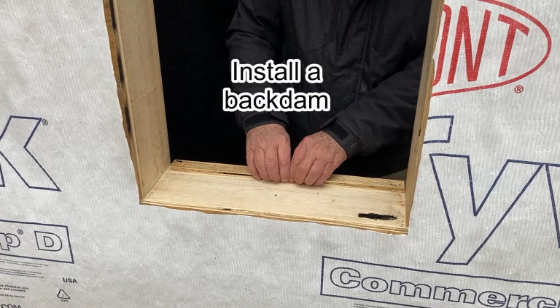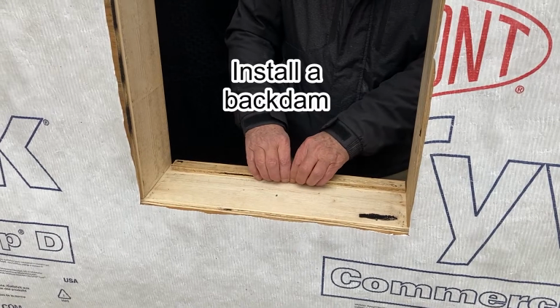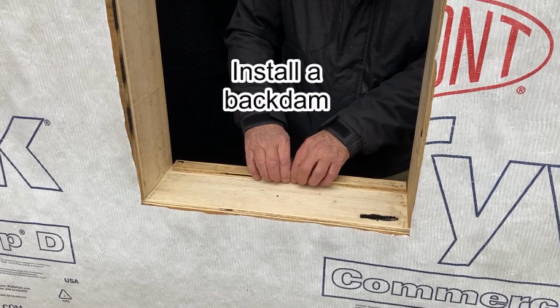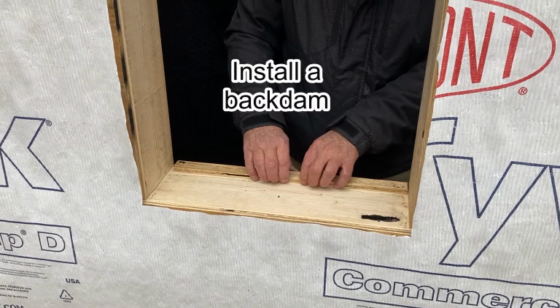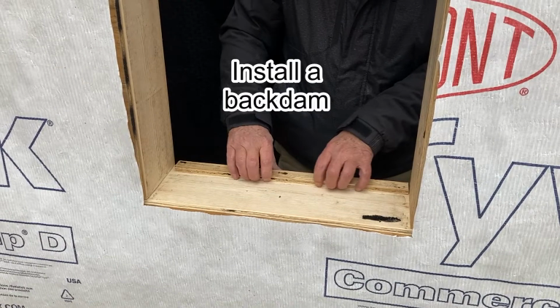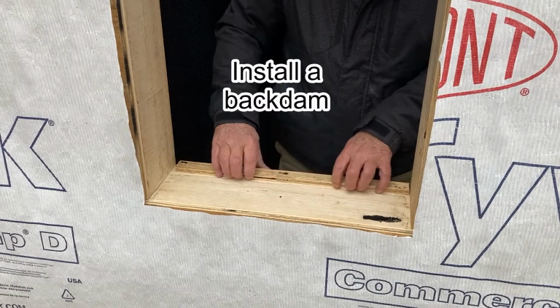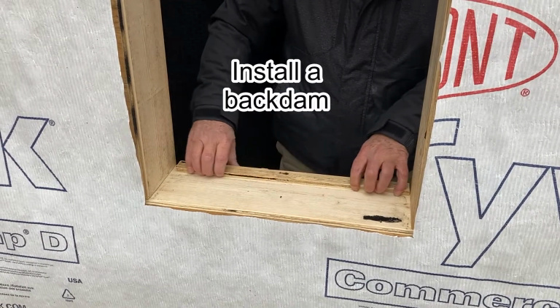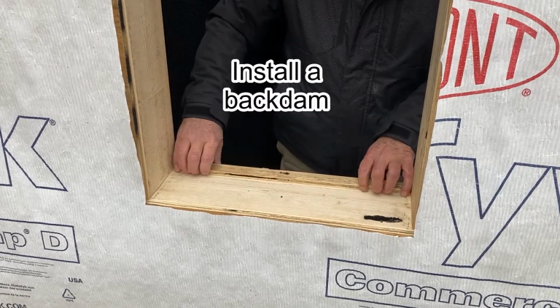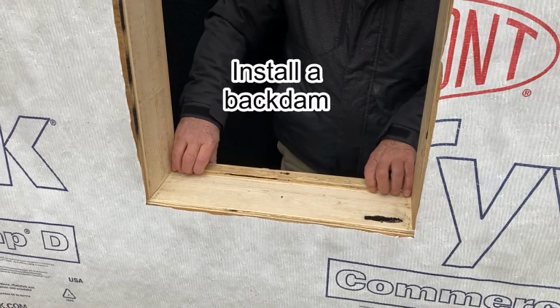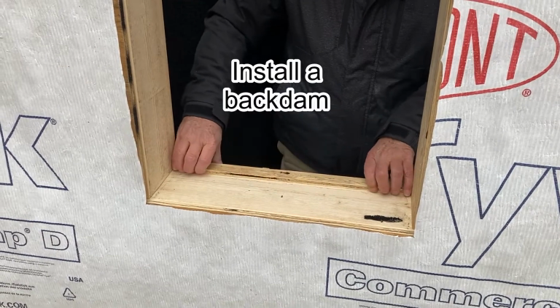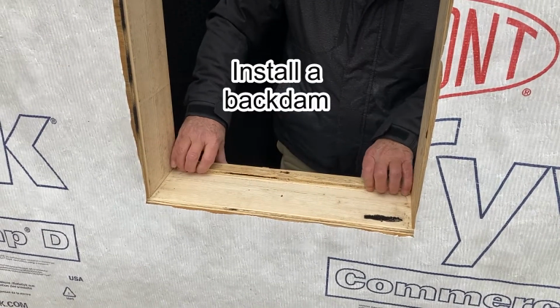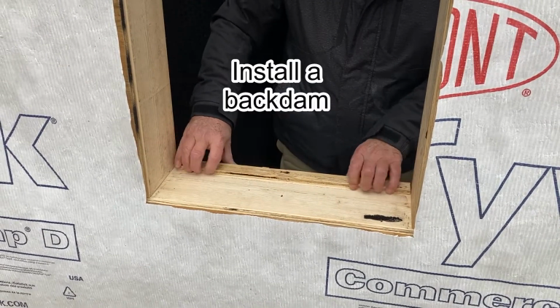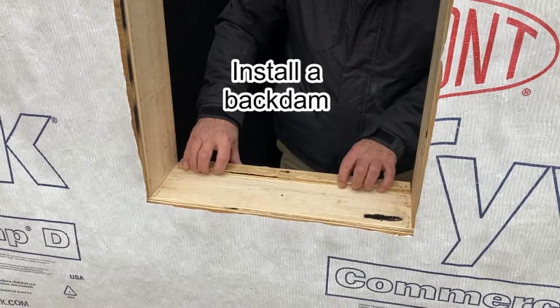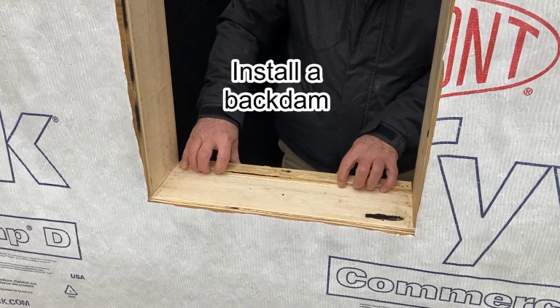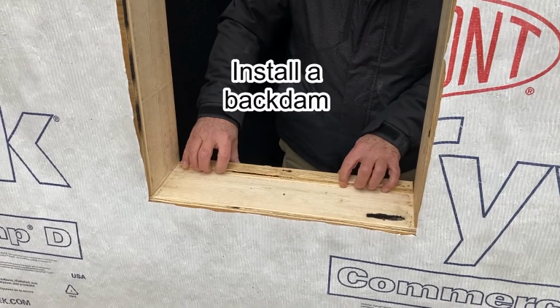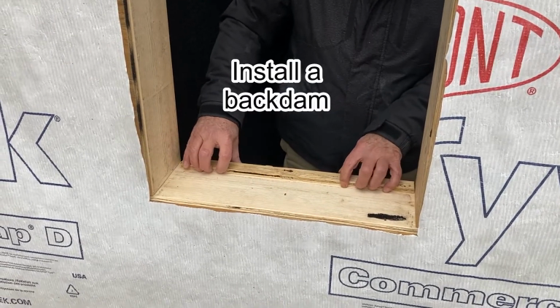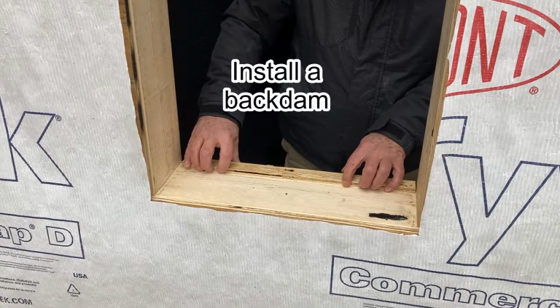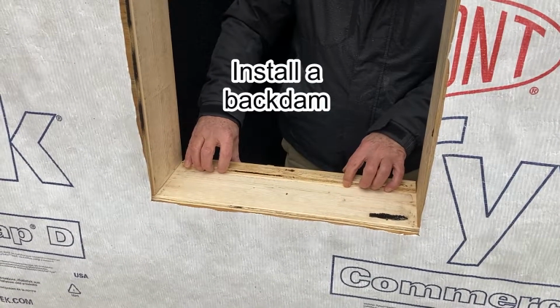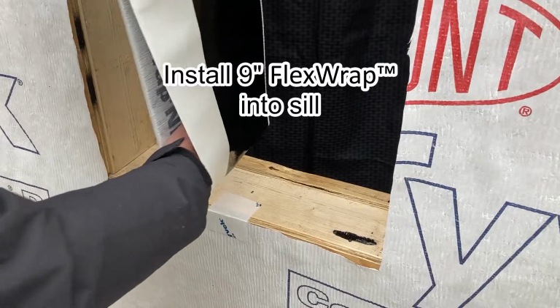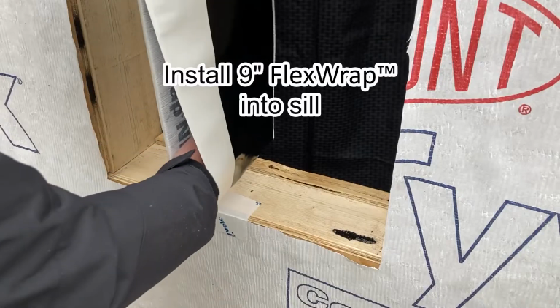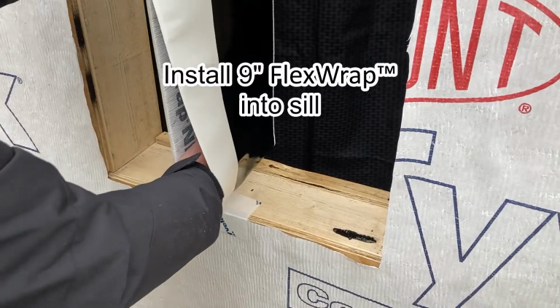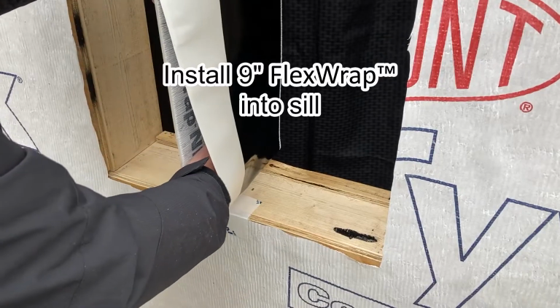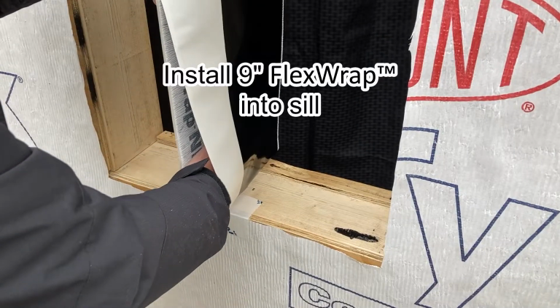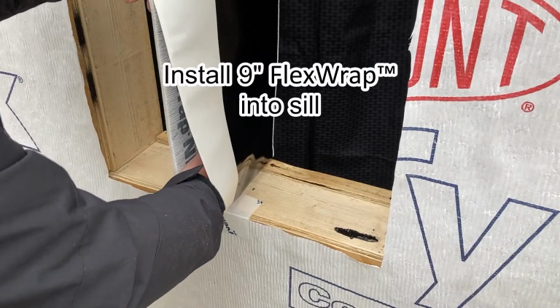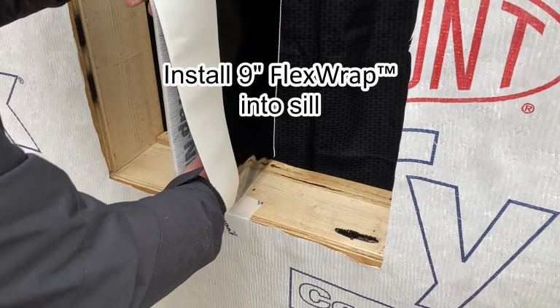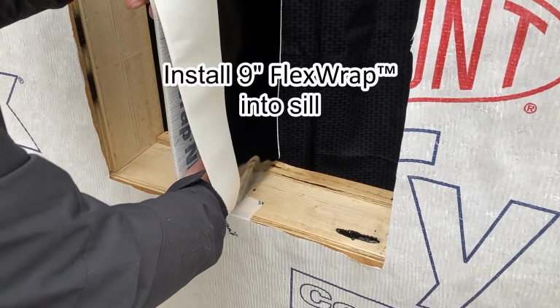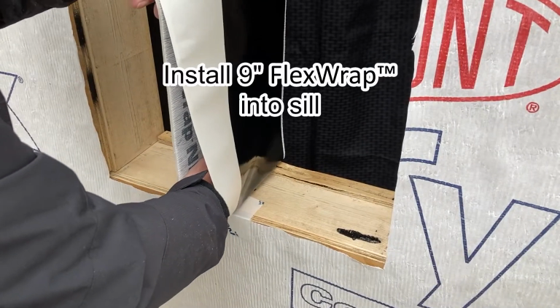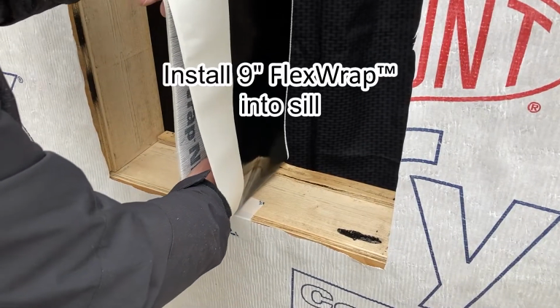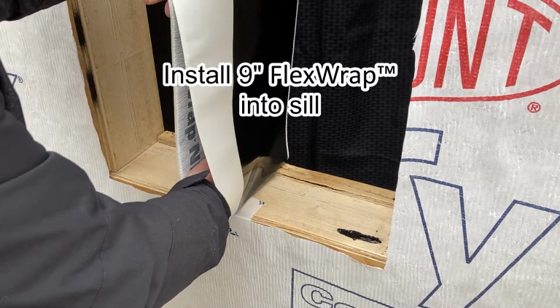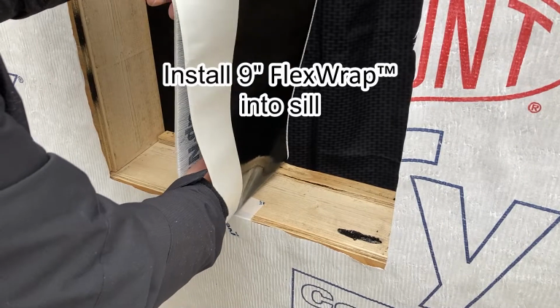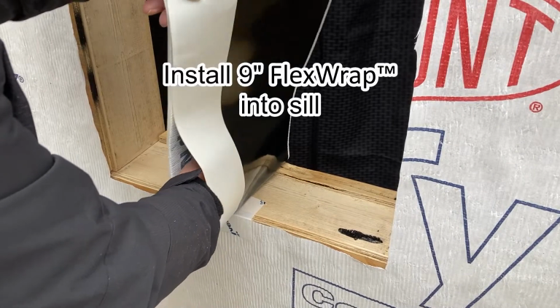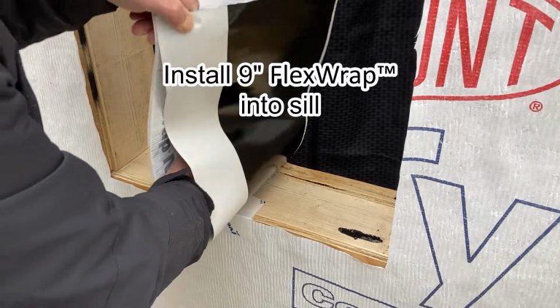Install a back dam onto the window sill. Install 9 inch flex wrap into the sill.